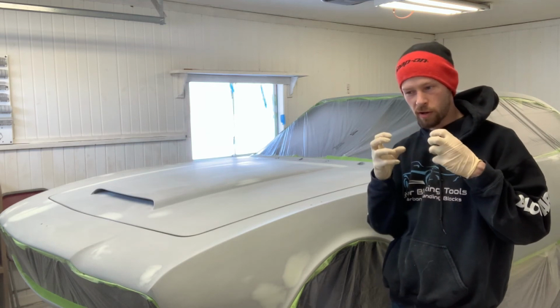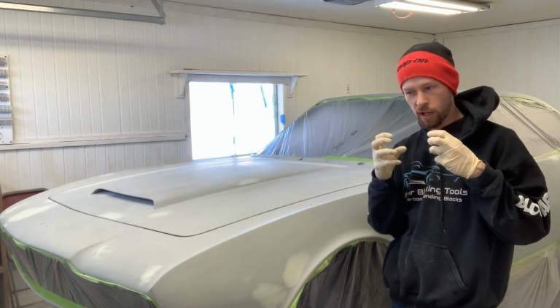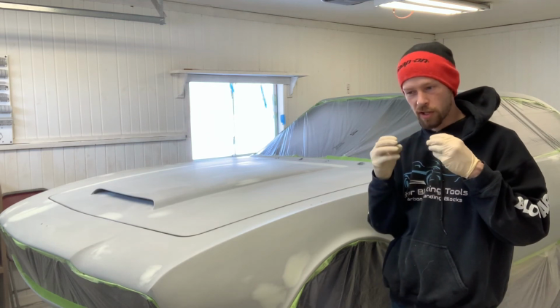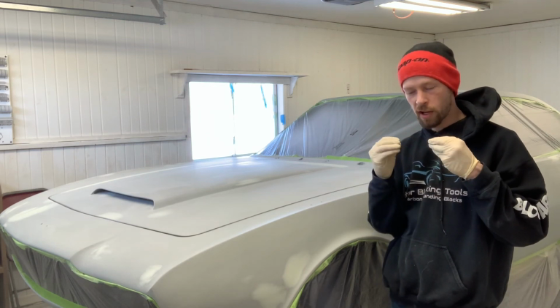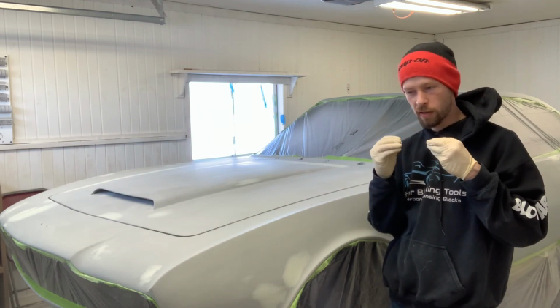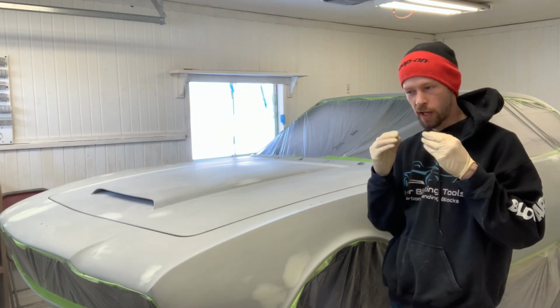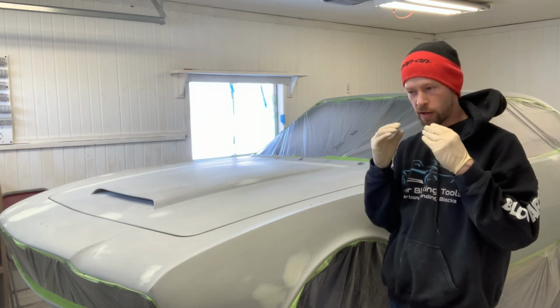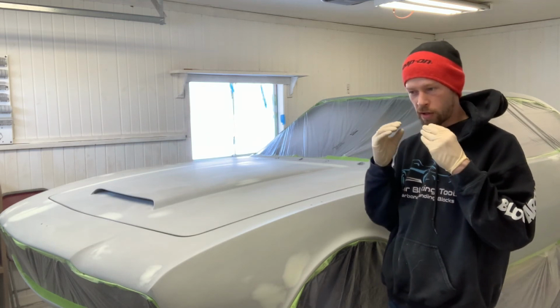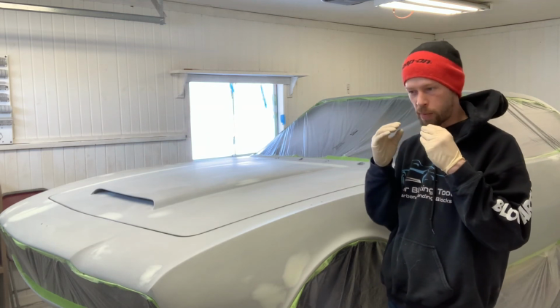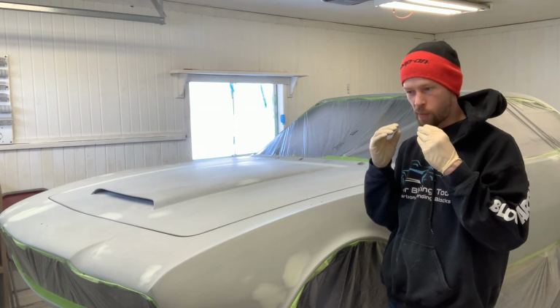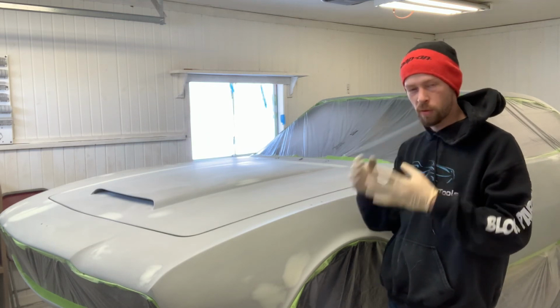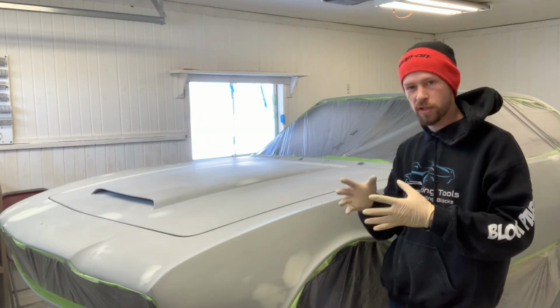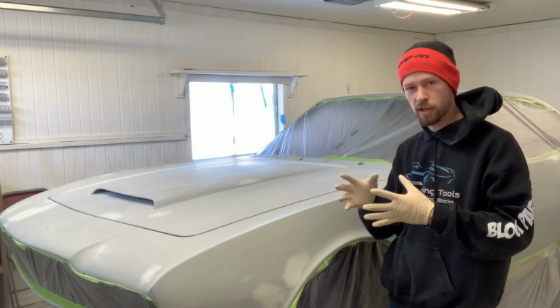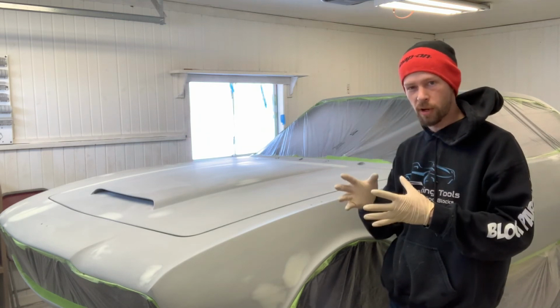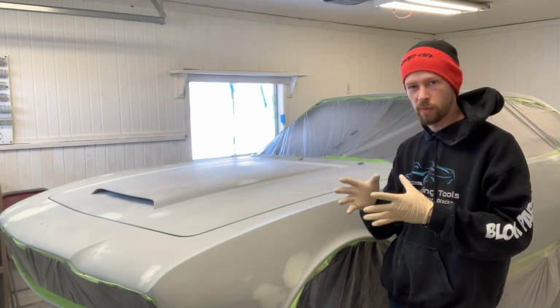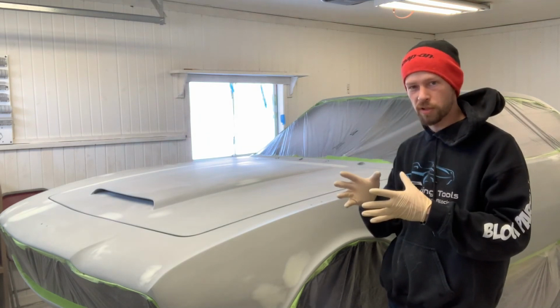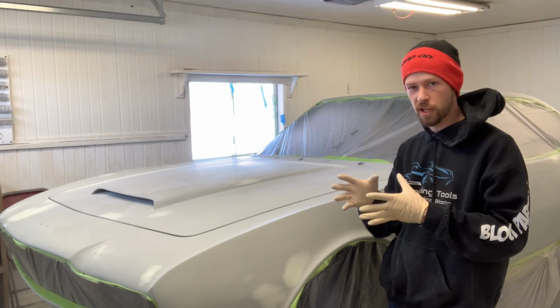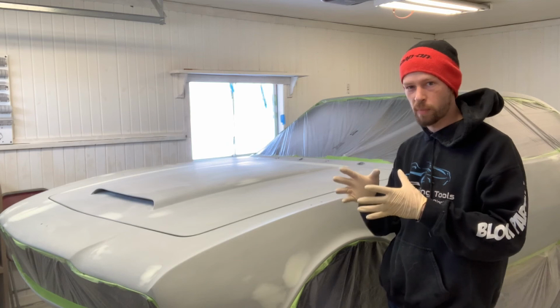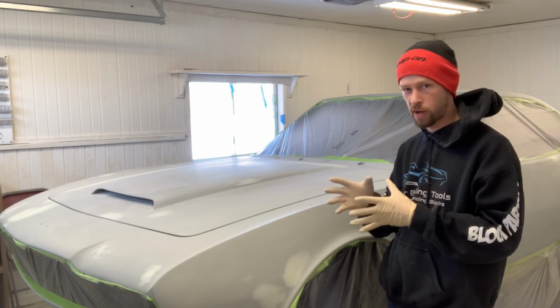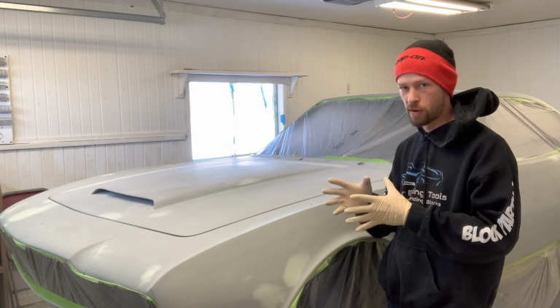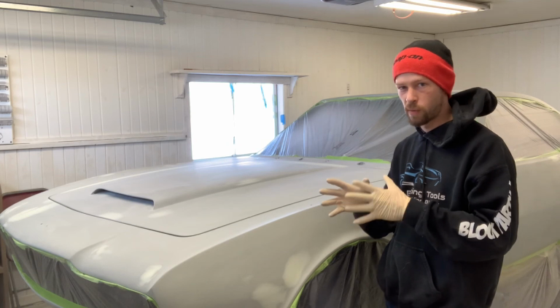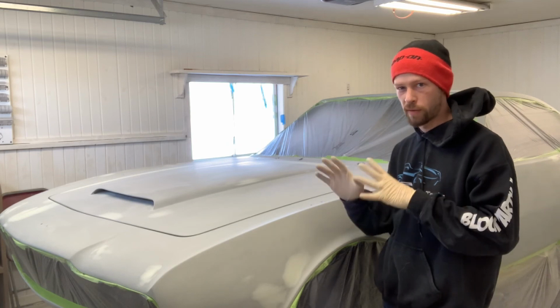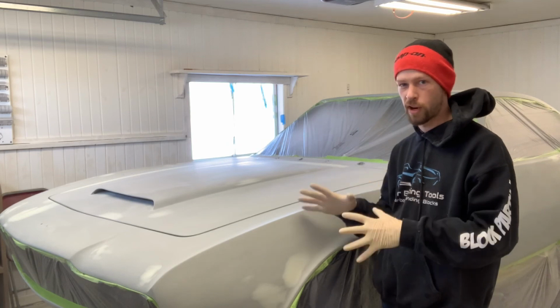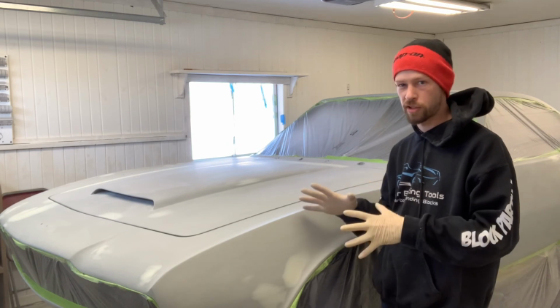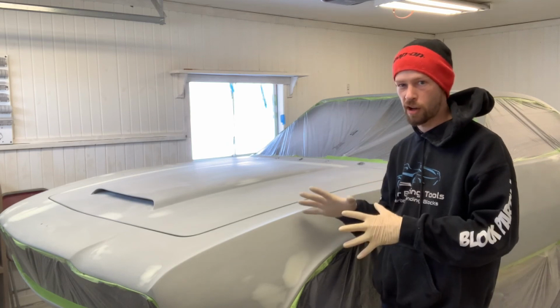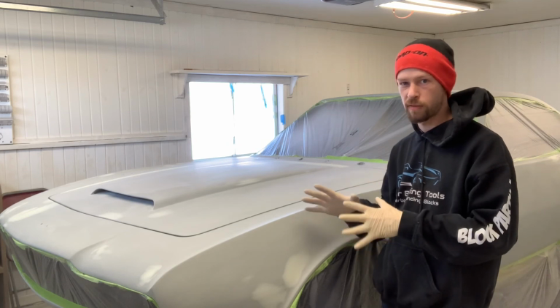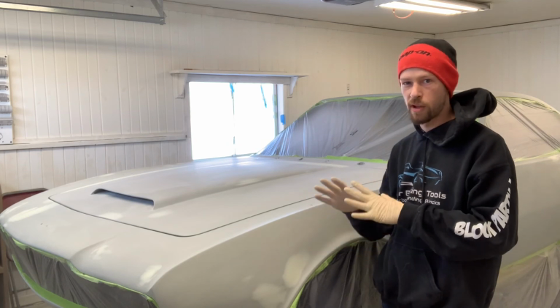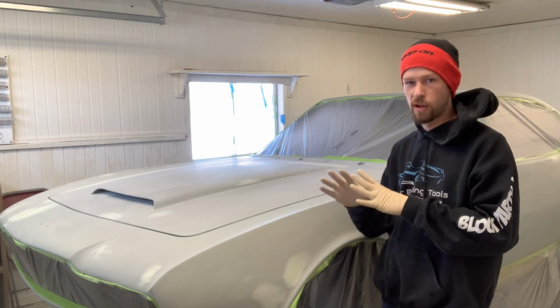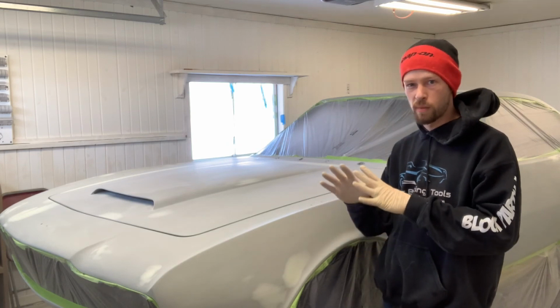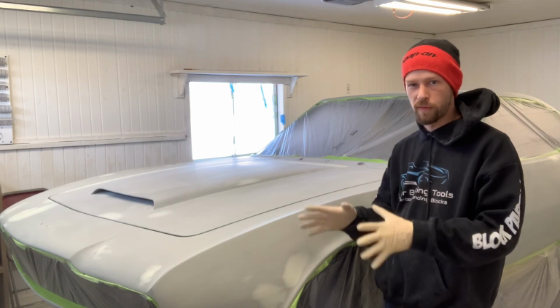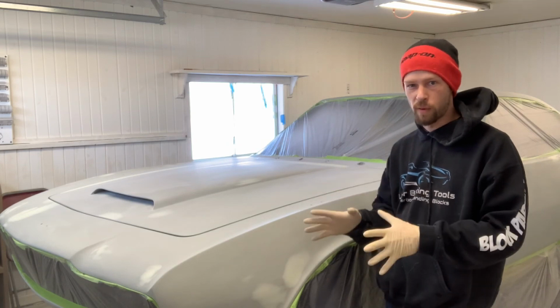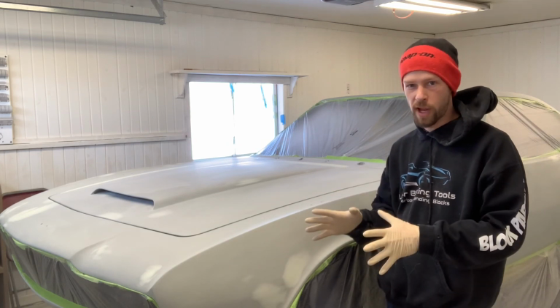It's not that your paint won't stick, but it will stick better with a fresh scuff before paint.